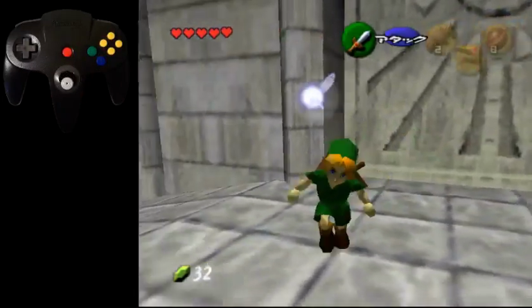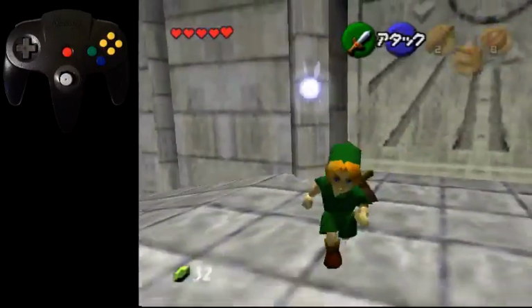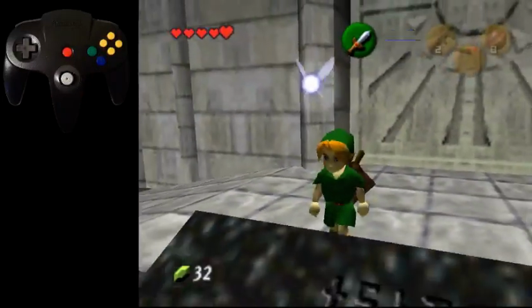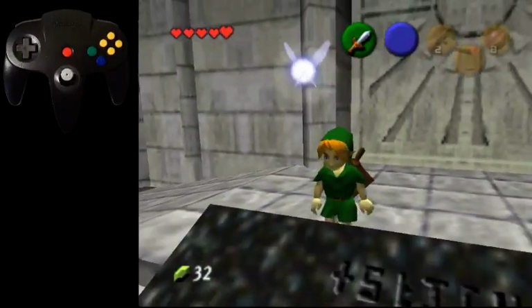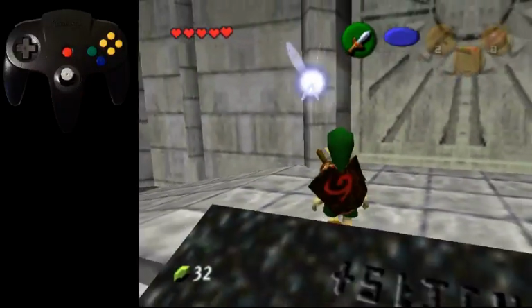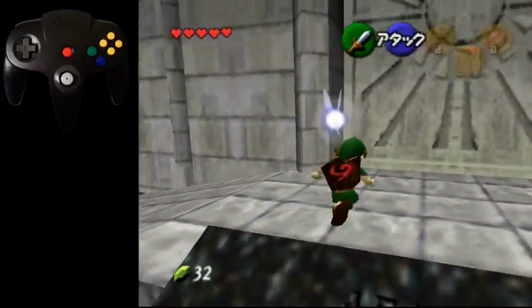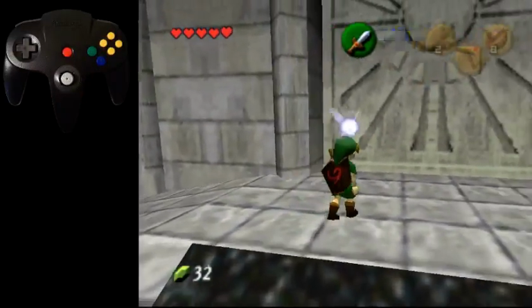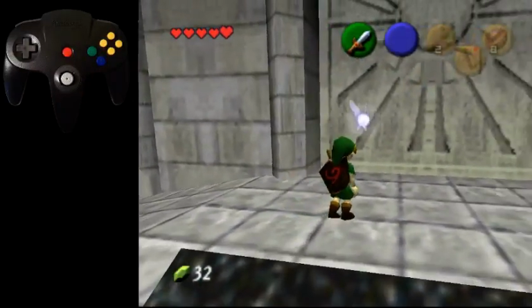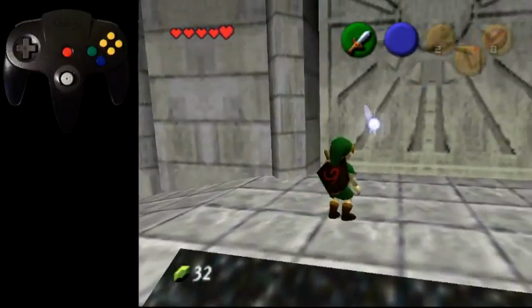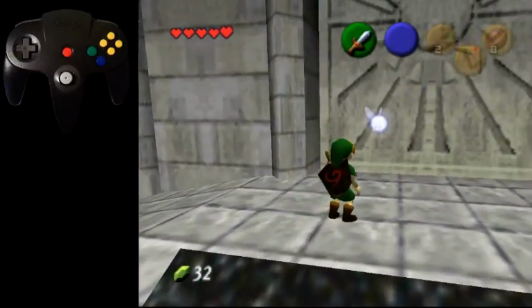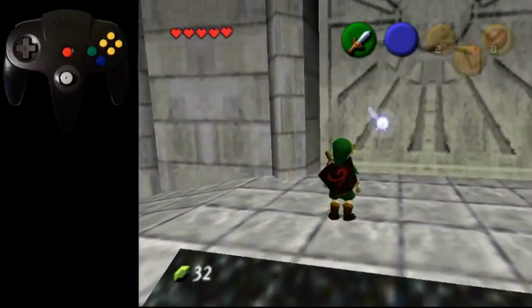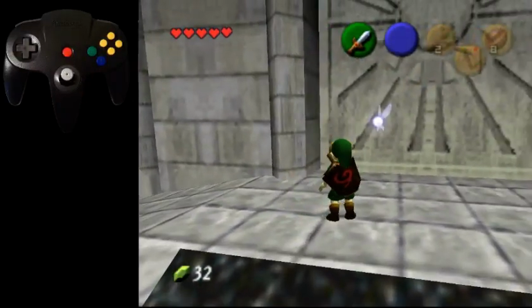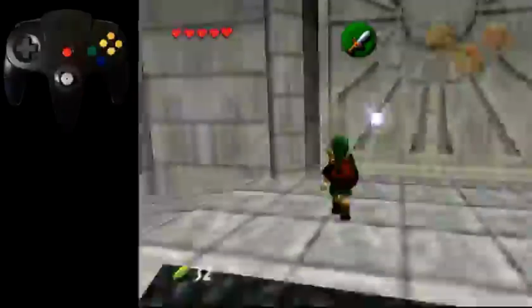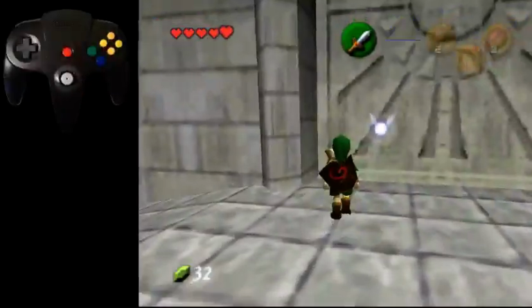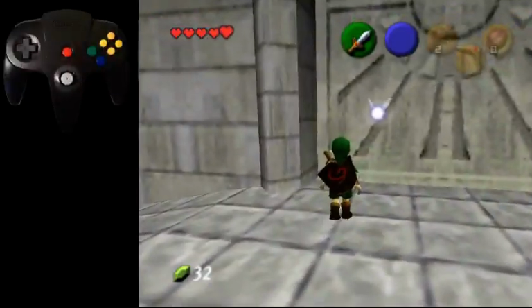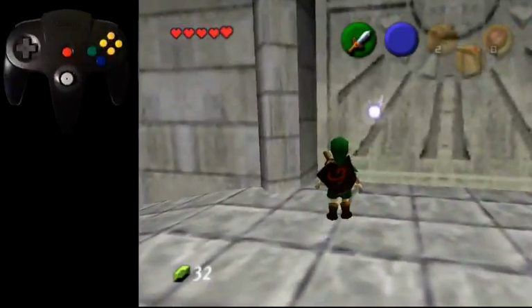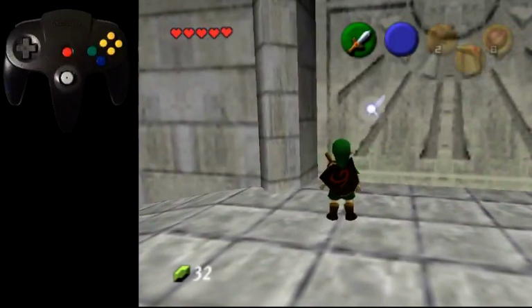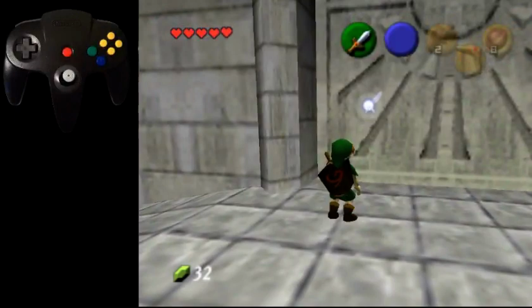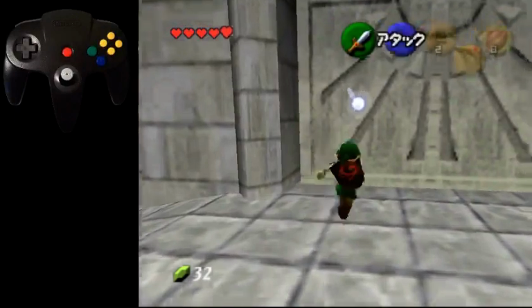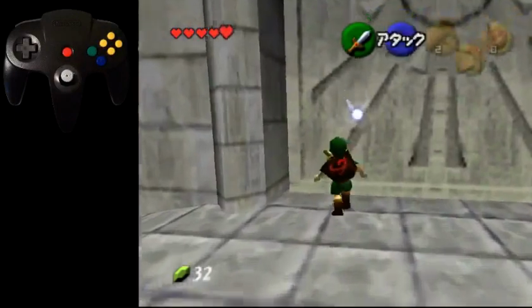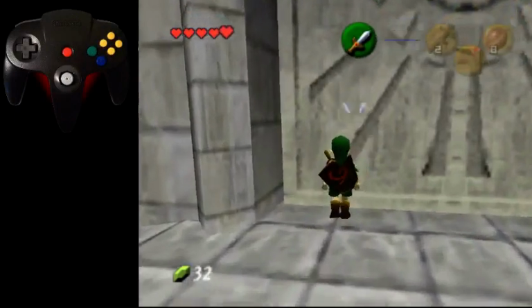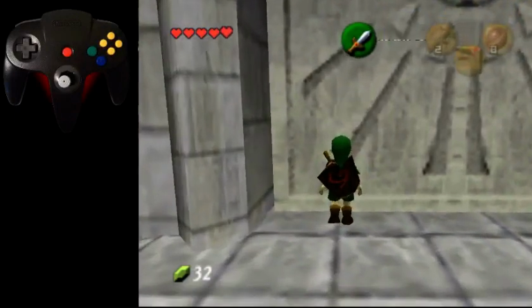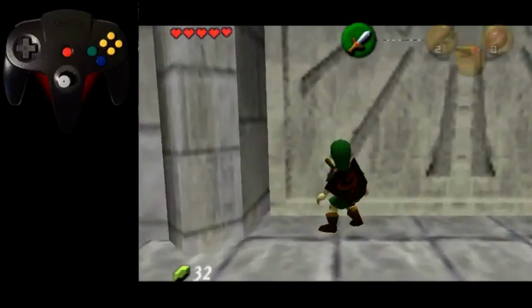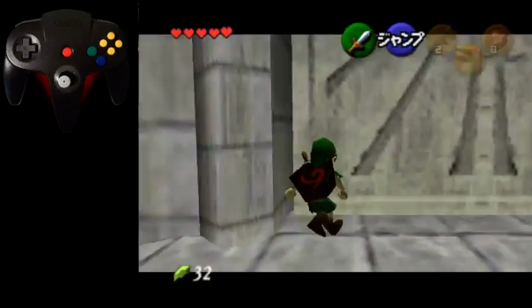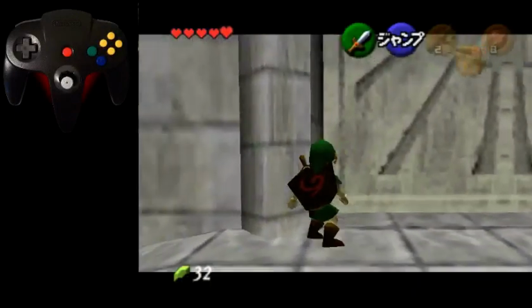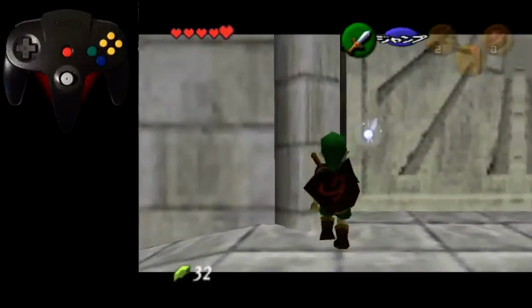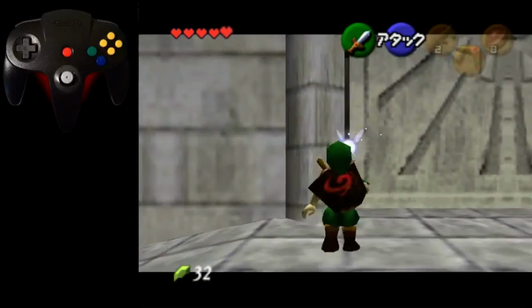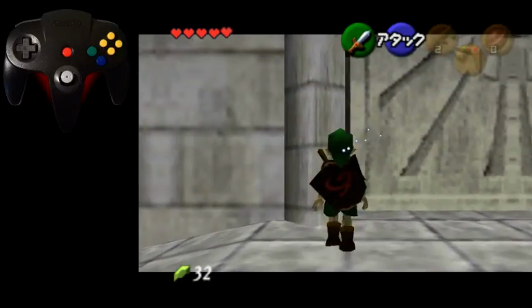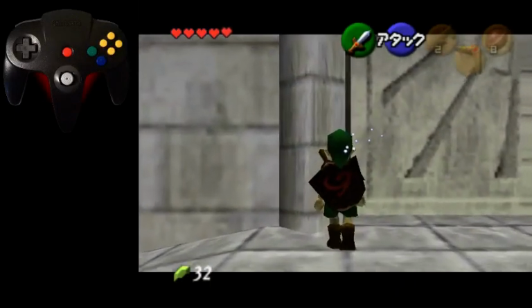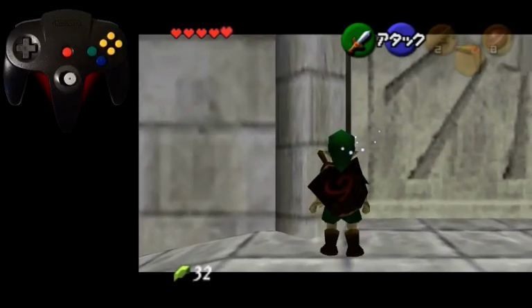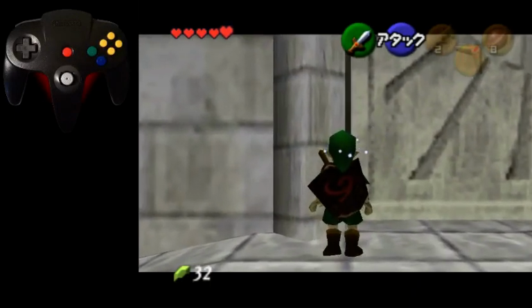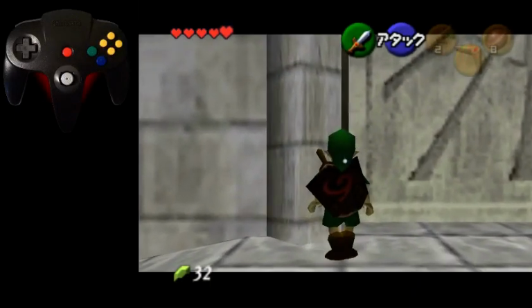Alright, so that's dot skip. I hope that helps and explains why this trick works.